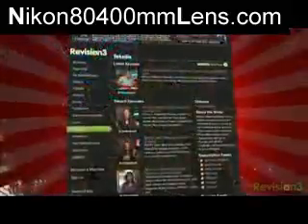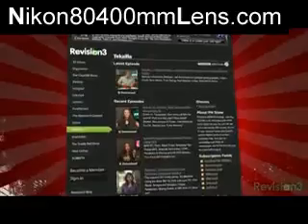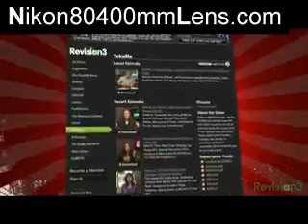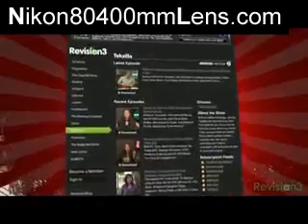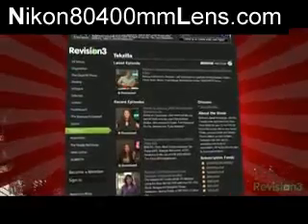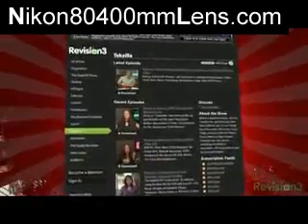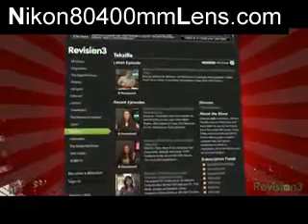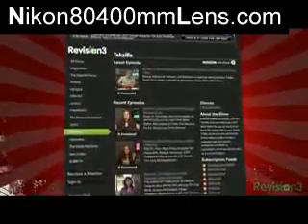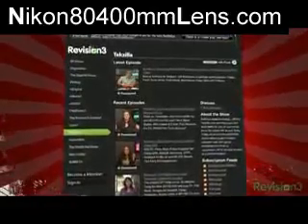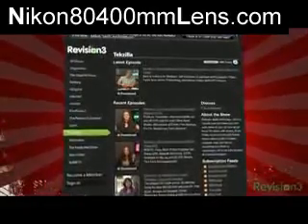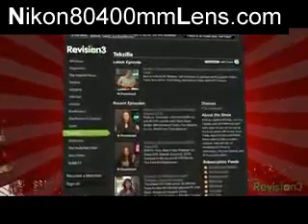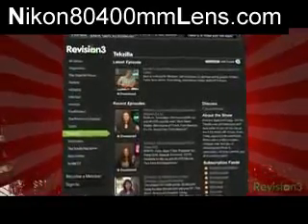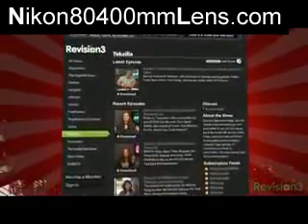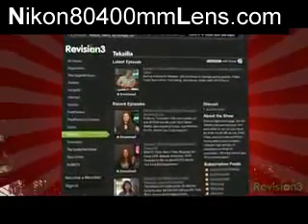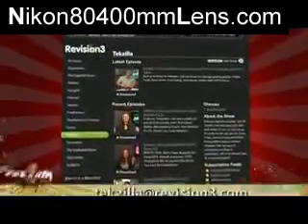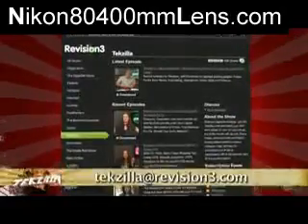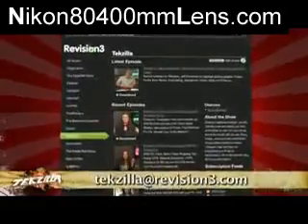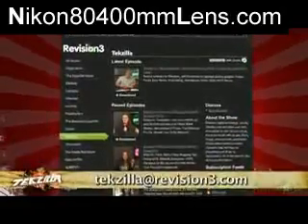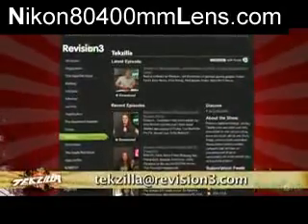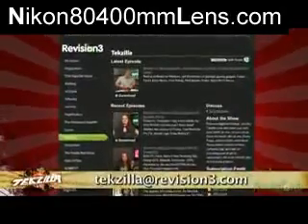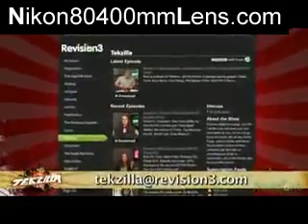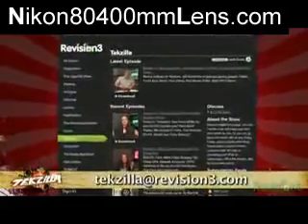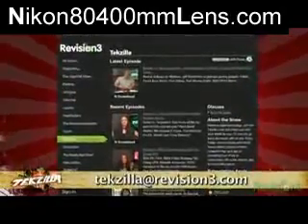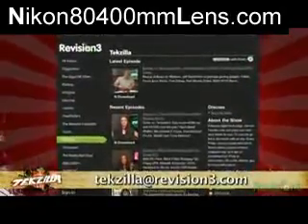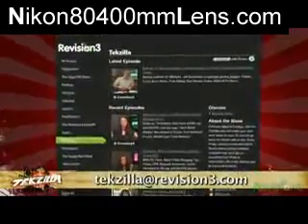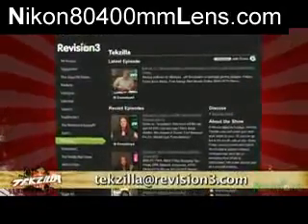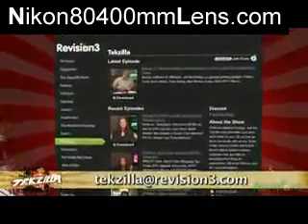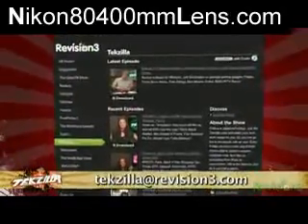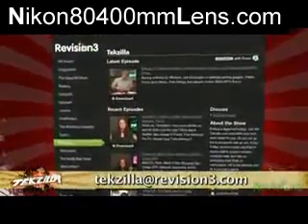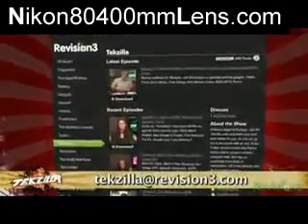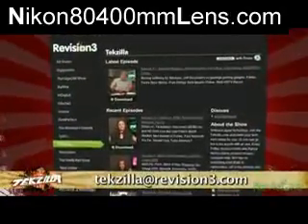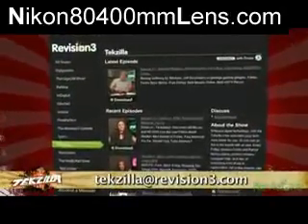Got a tech question? A tip you want to share? A product you want reviewed? Email us at techzilla@revision3.com.